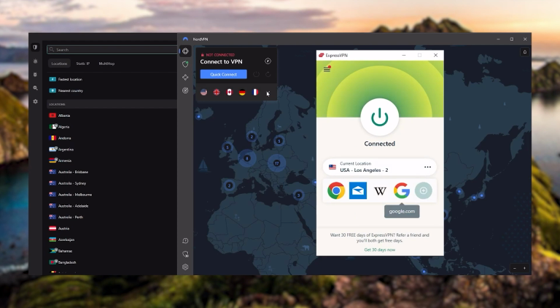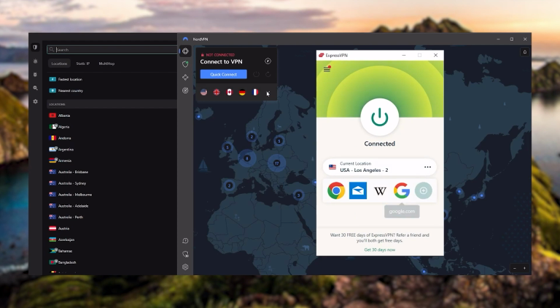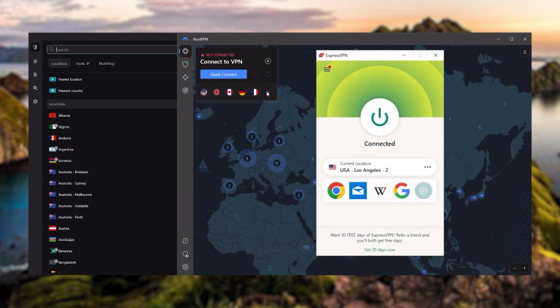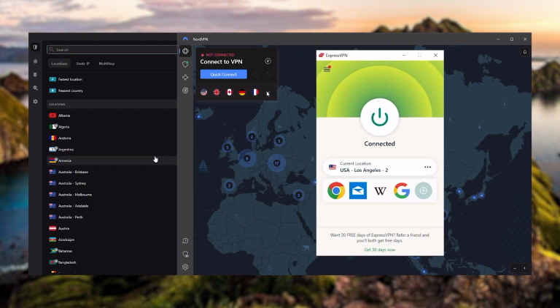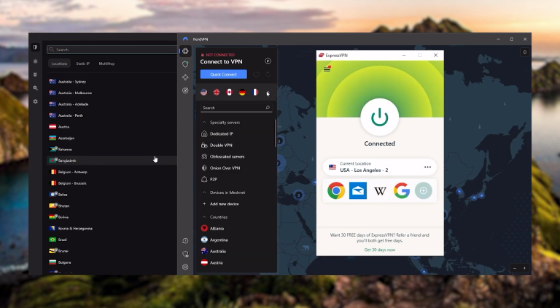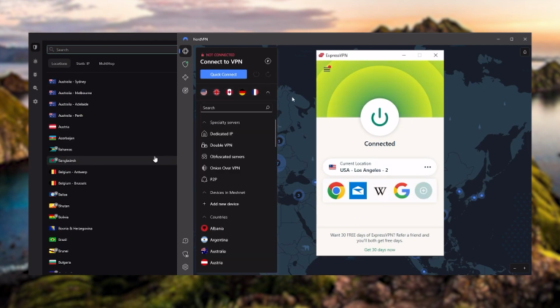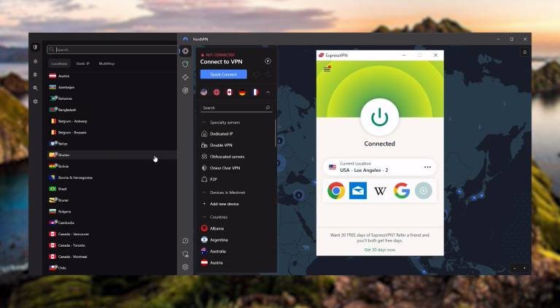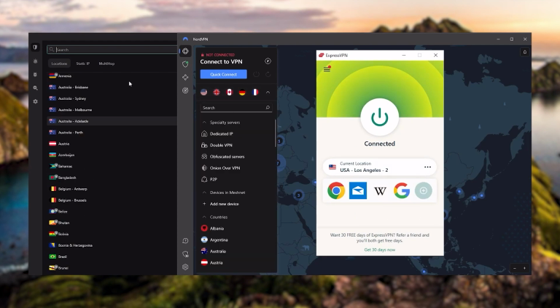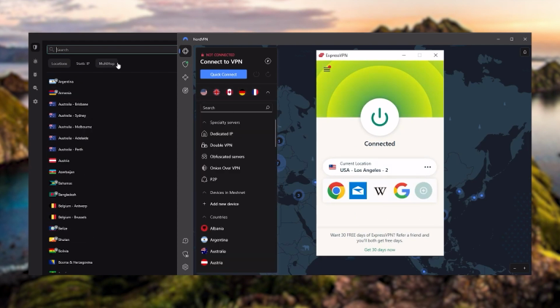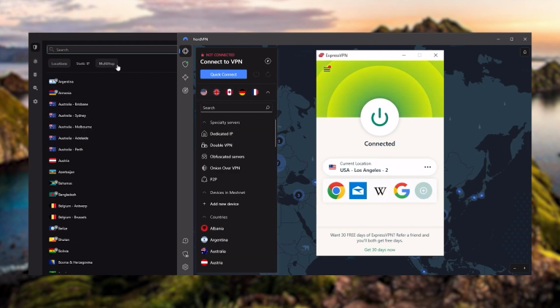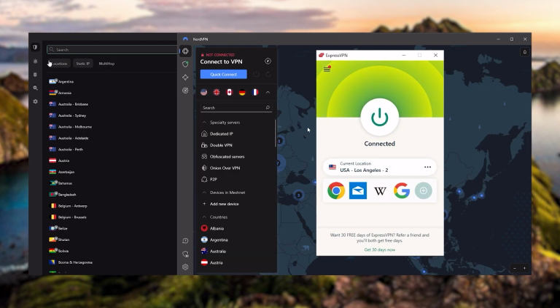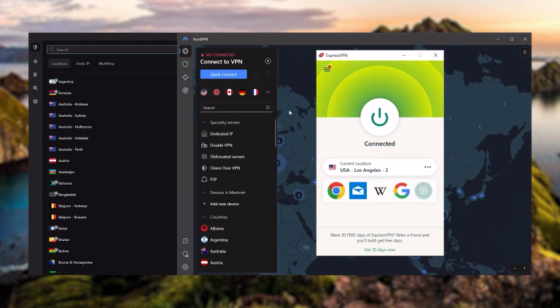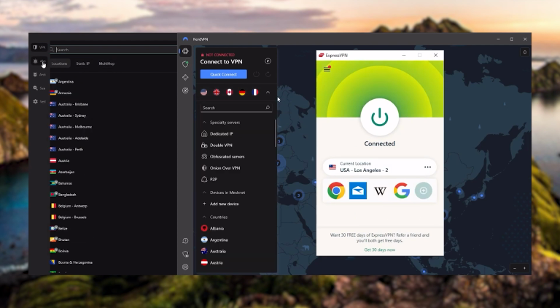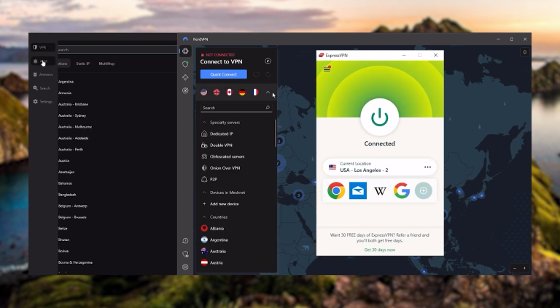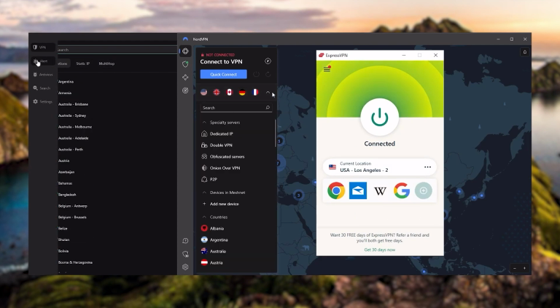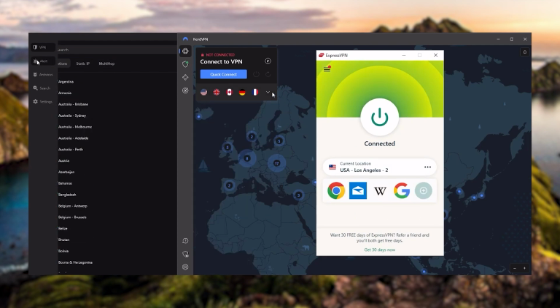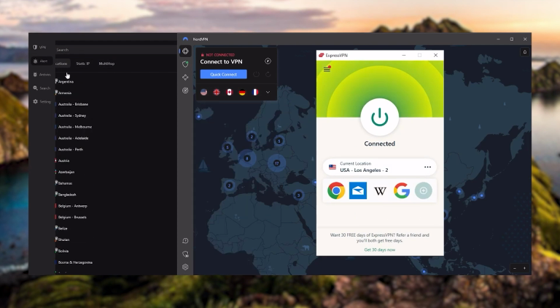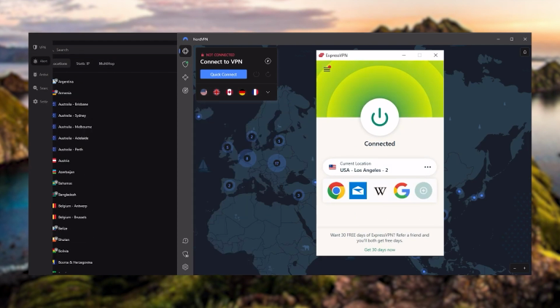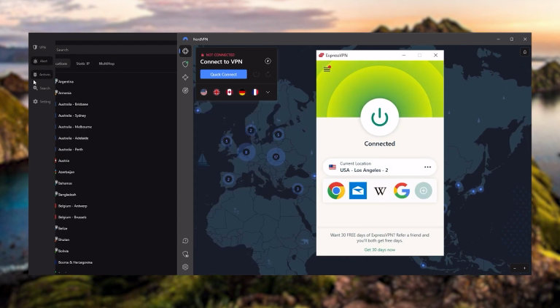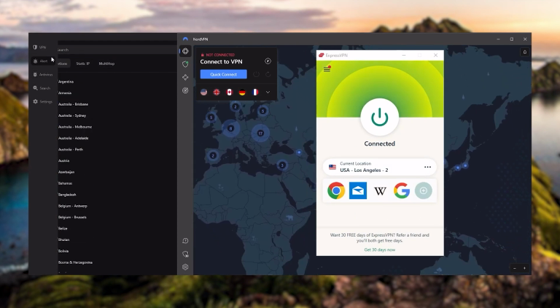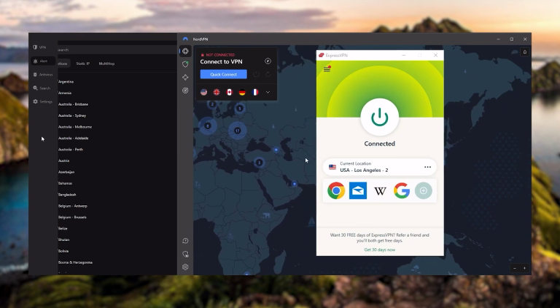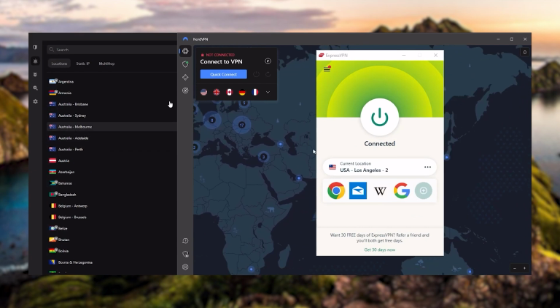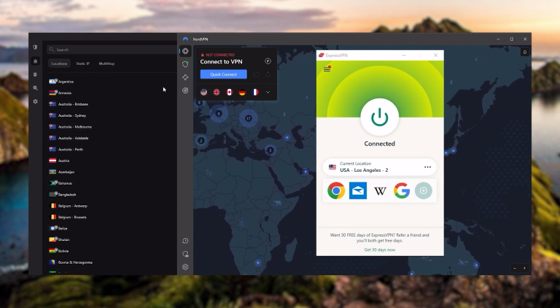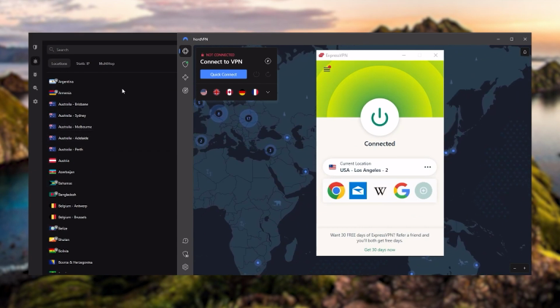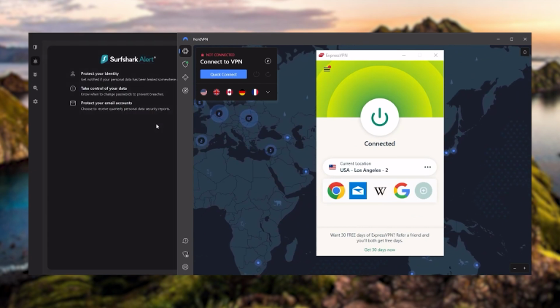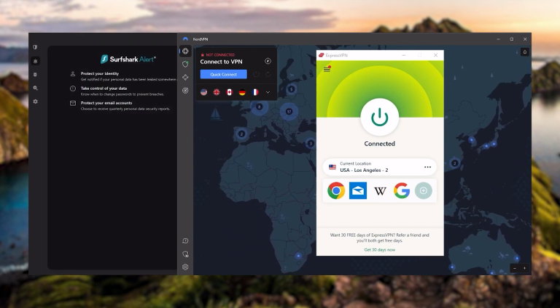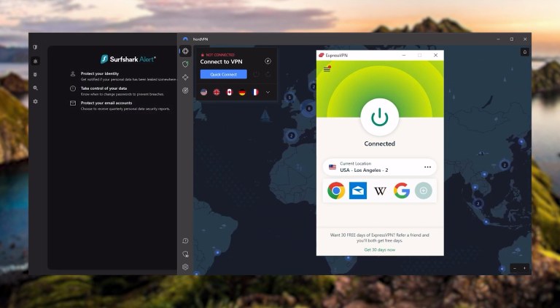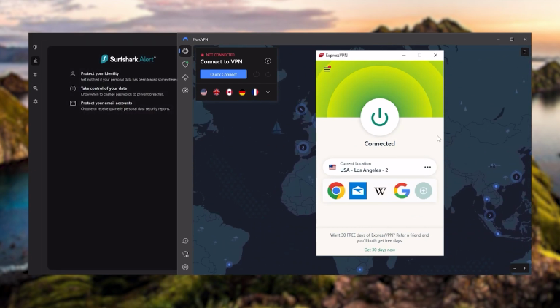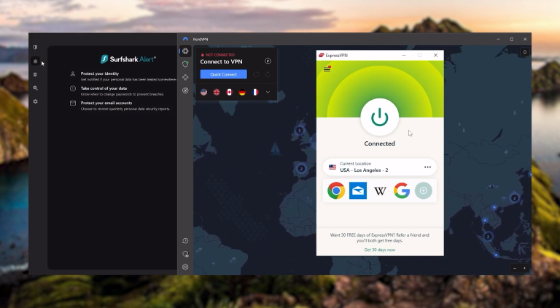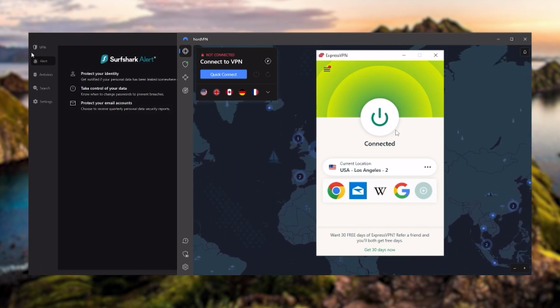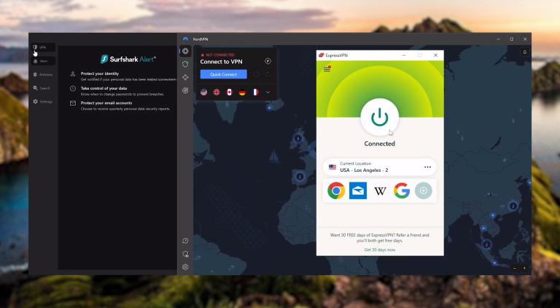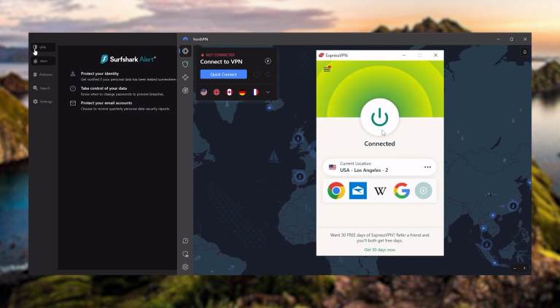And that's why these are my favorite three. But depending on your situation and preferences, one of them may be a better choice for you, and I'll explain why.